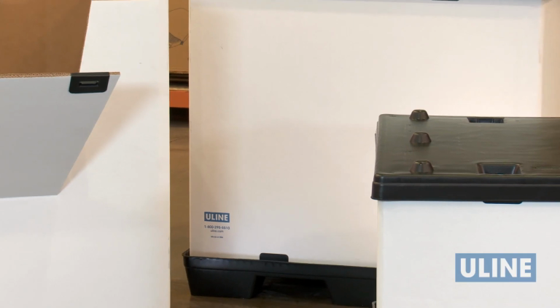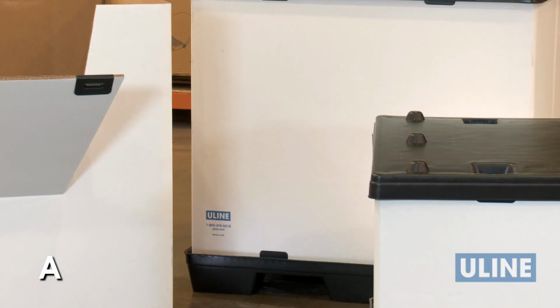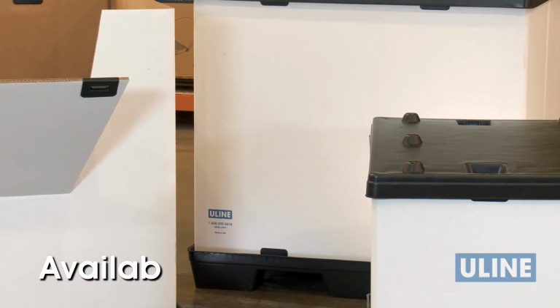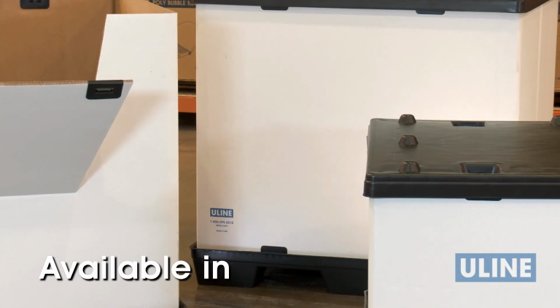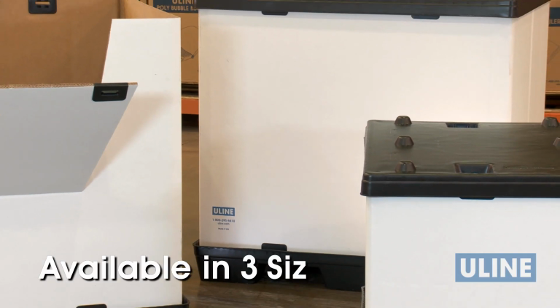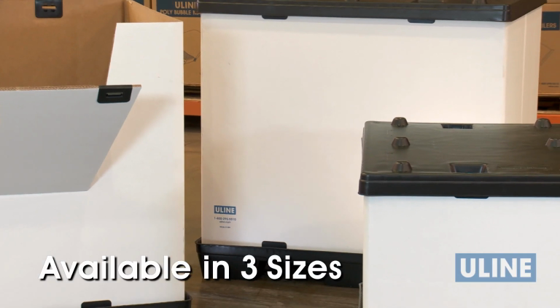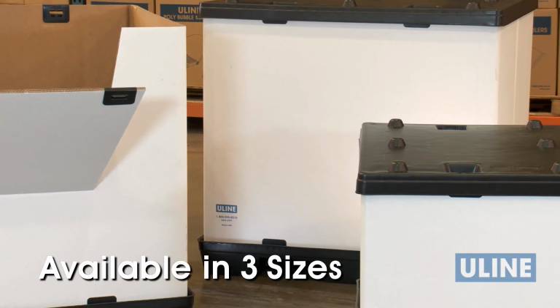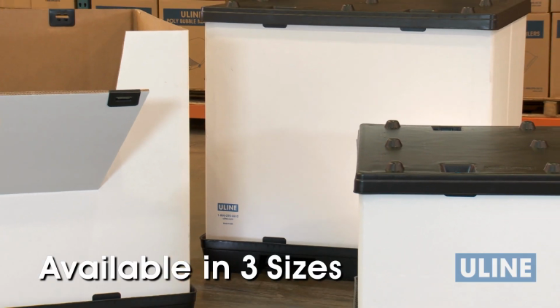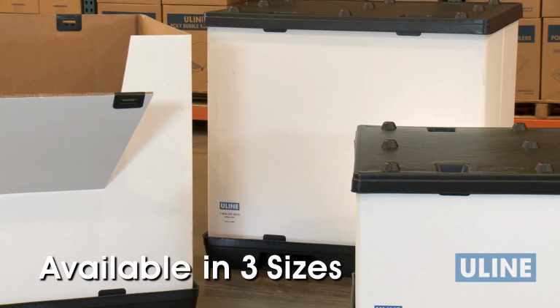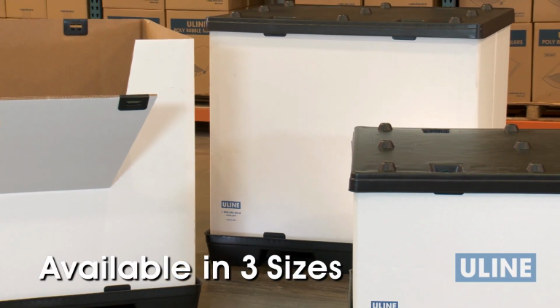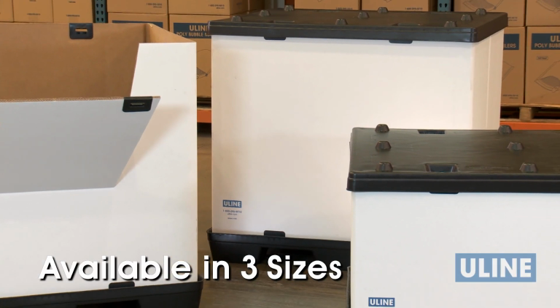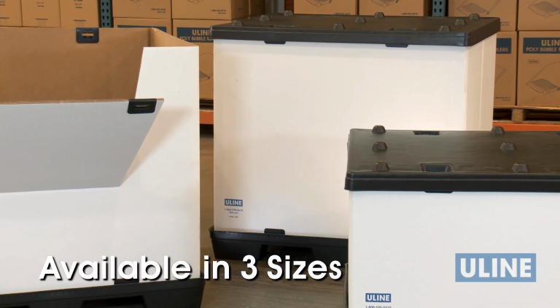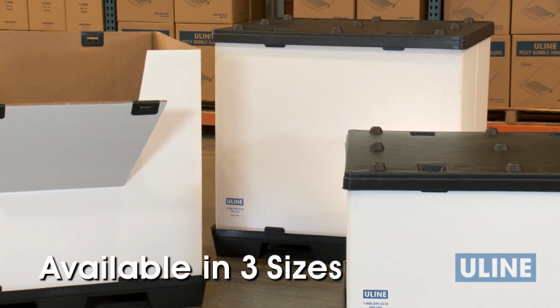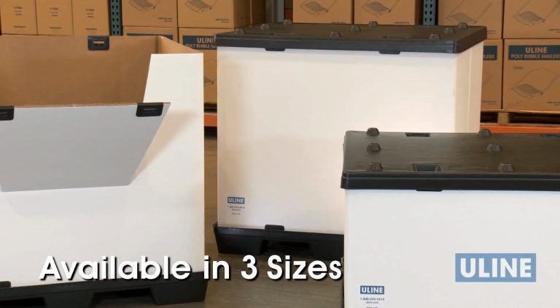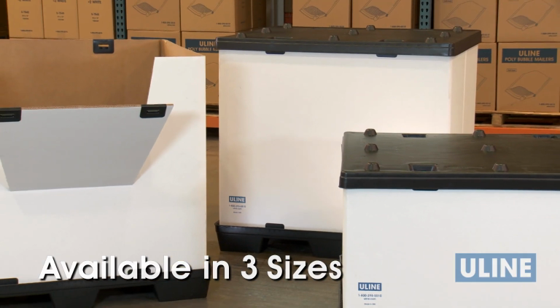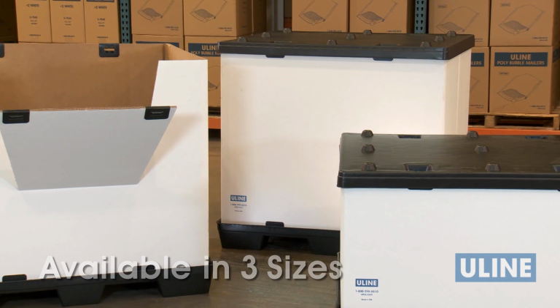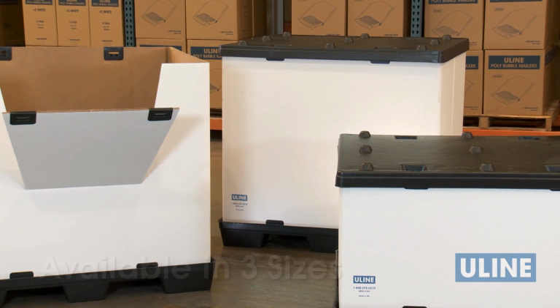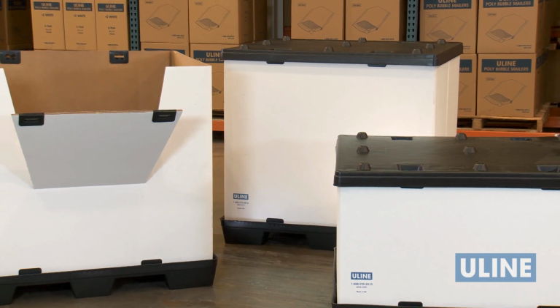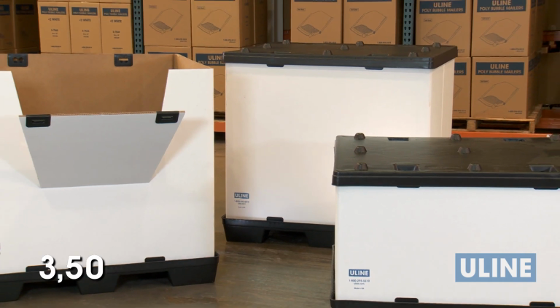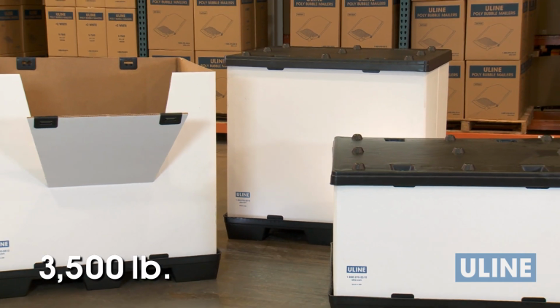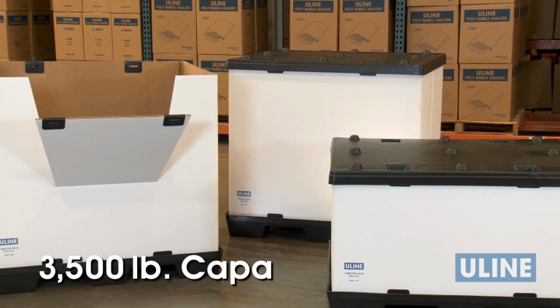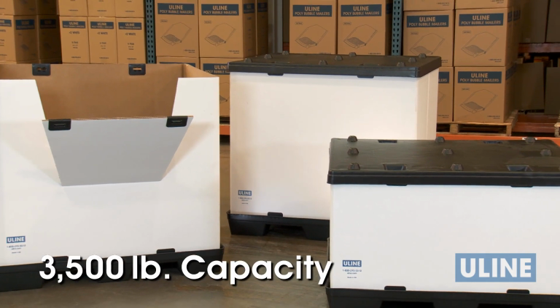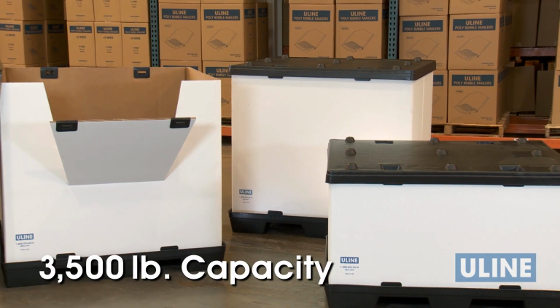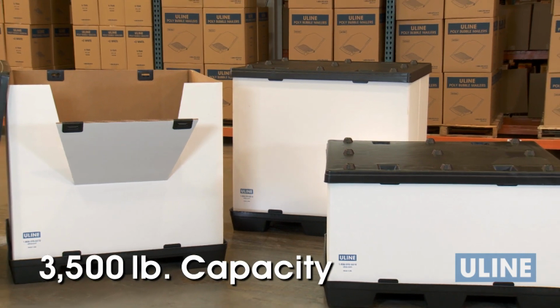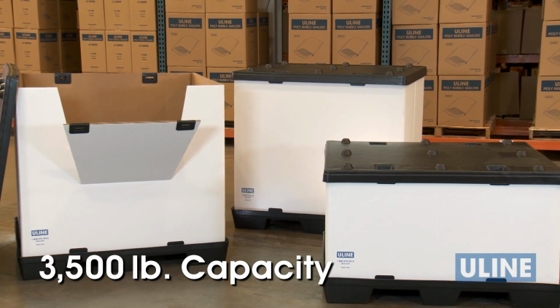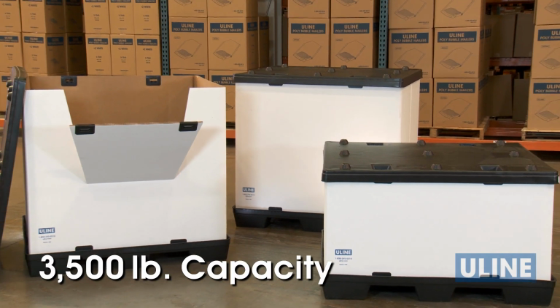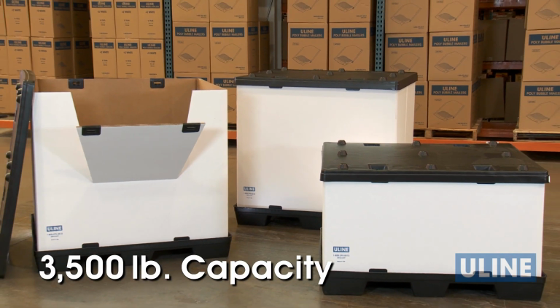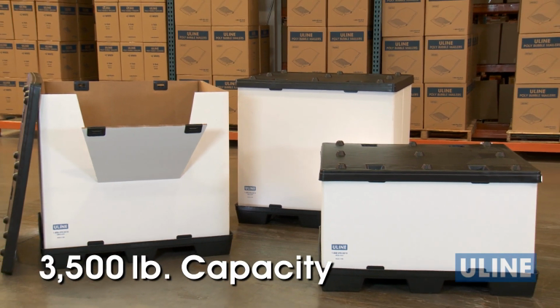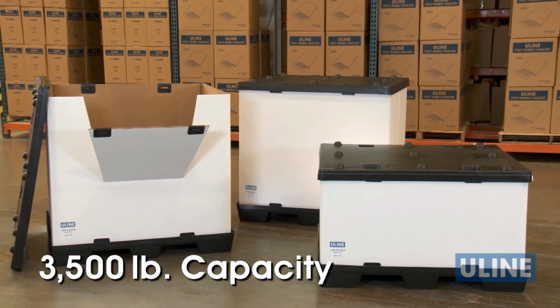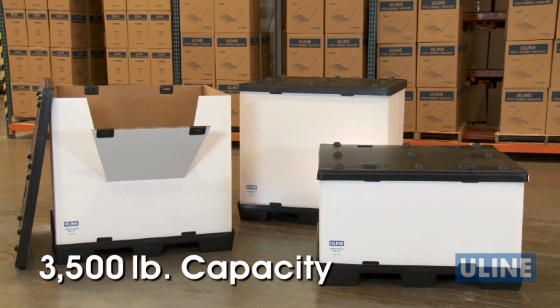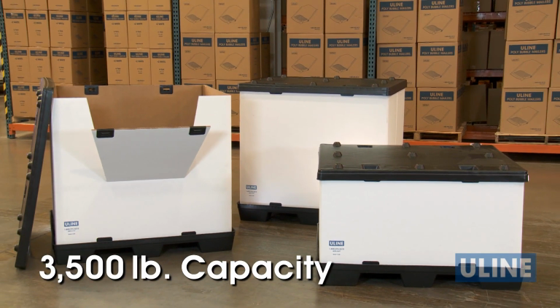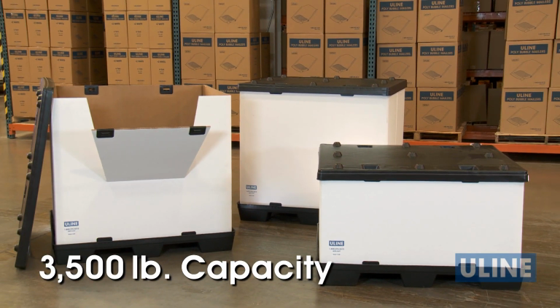Reusable bulk containers come in three sizes, each with a weight capacity of 3,500 pounds.